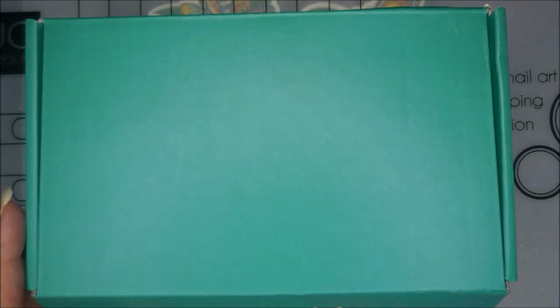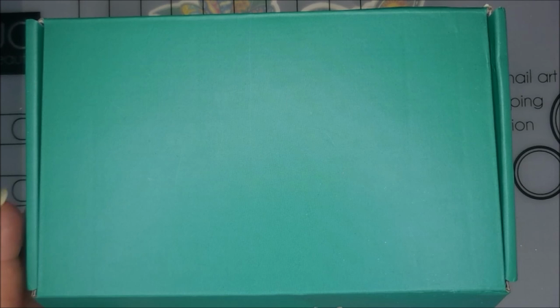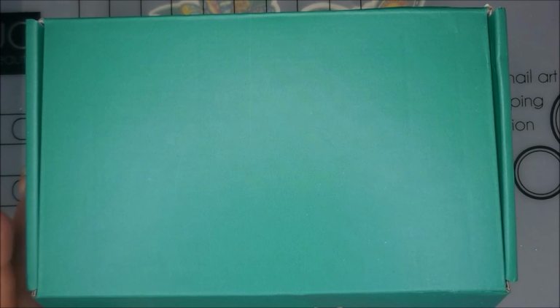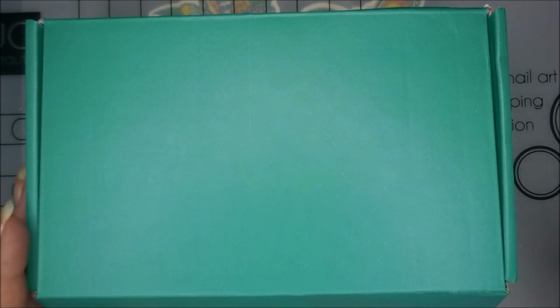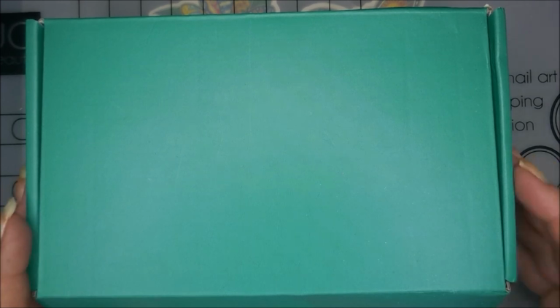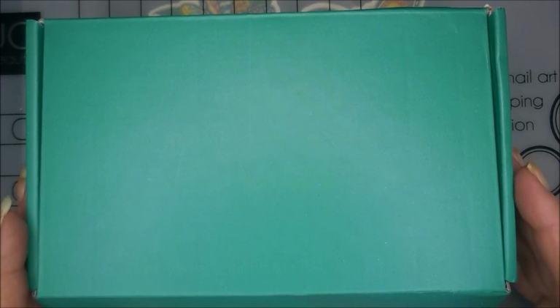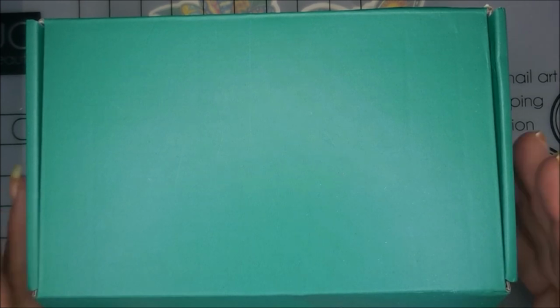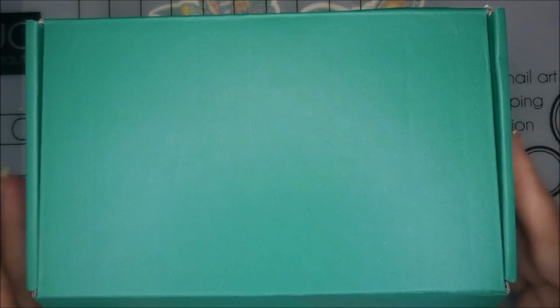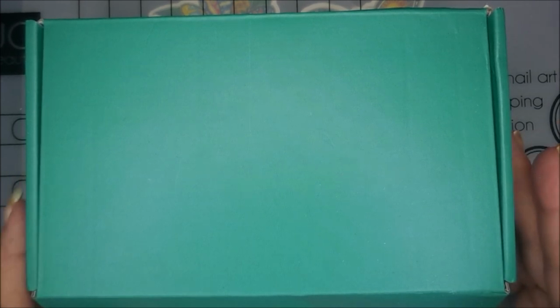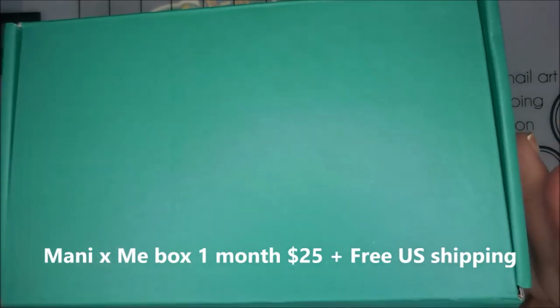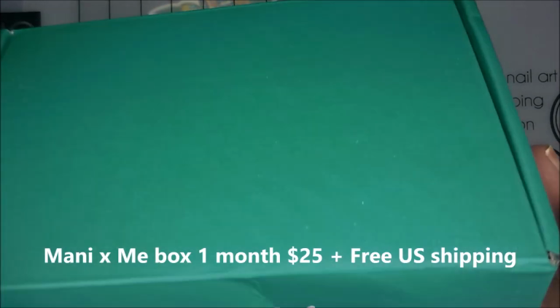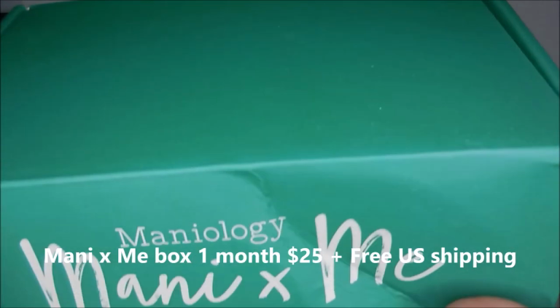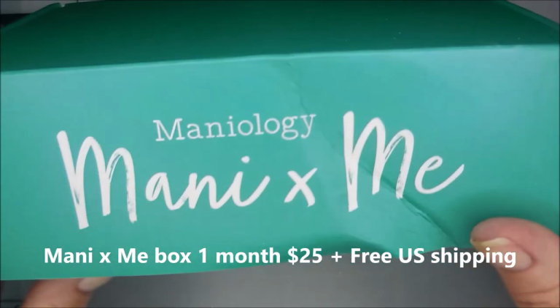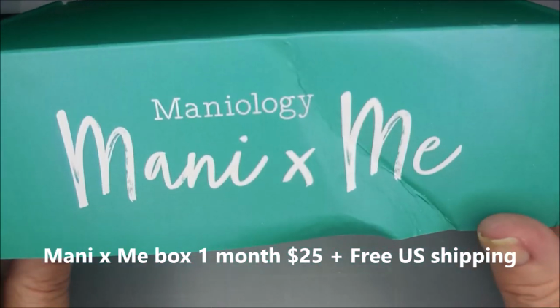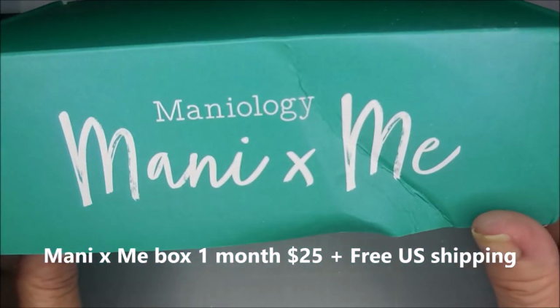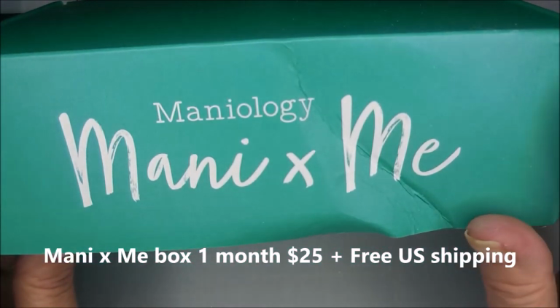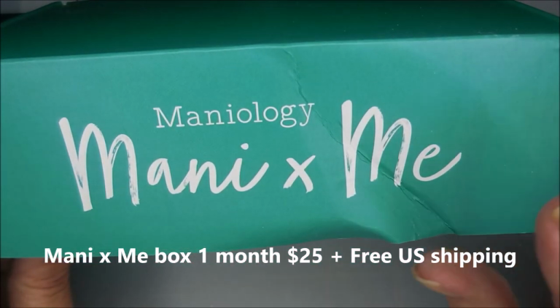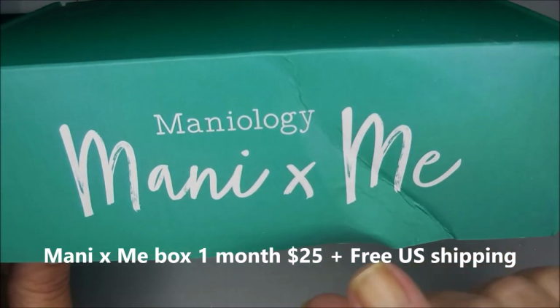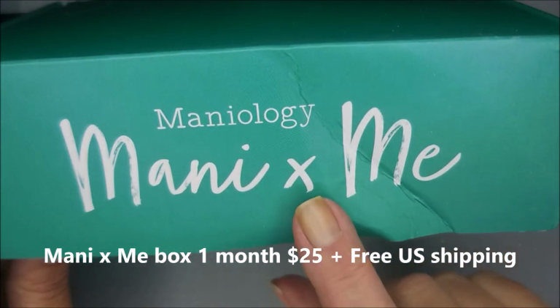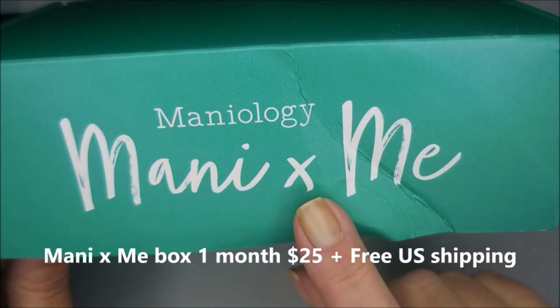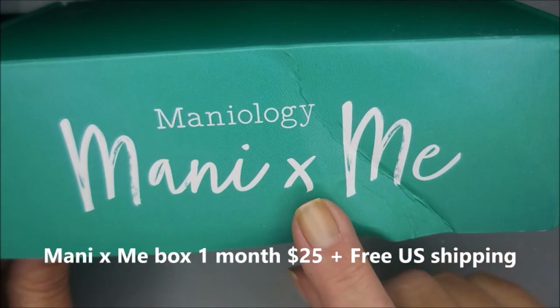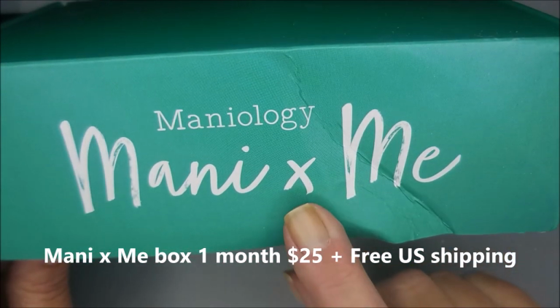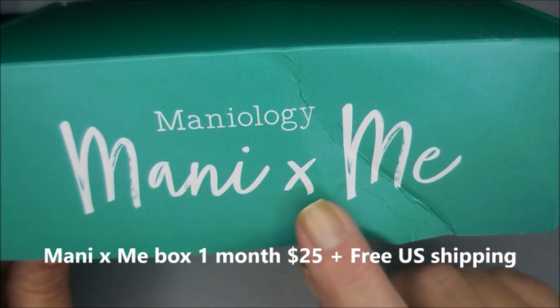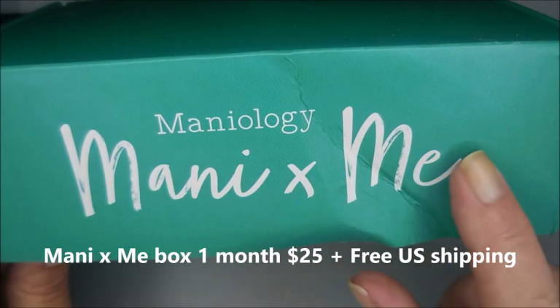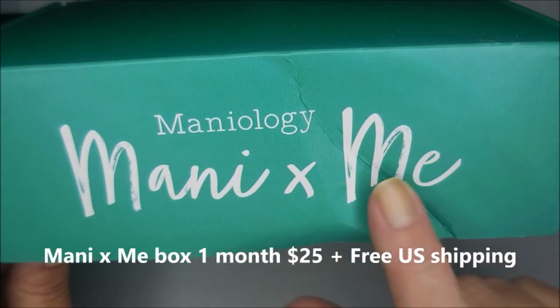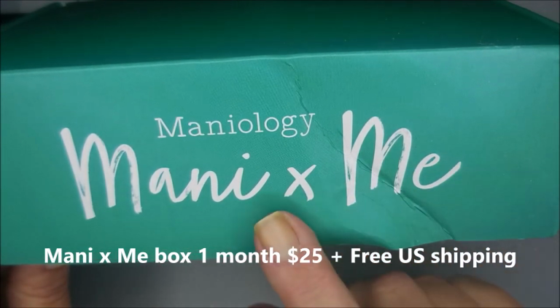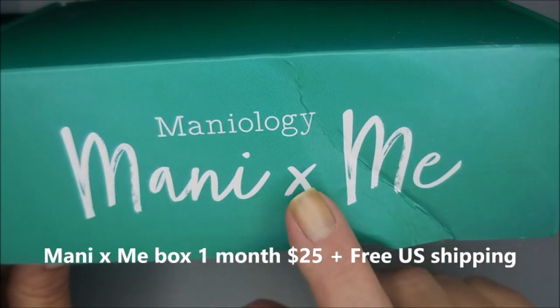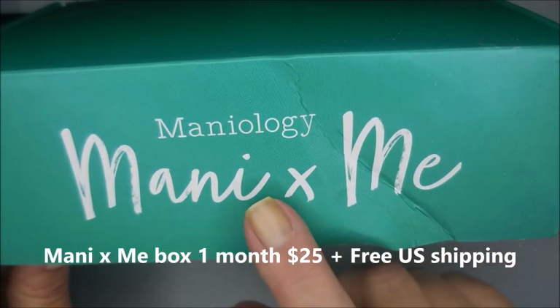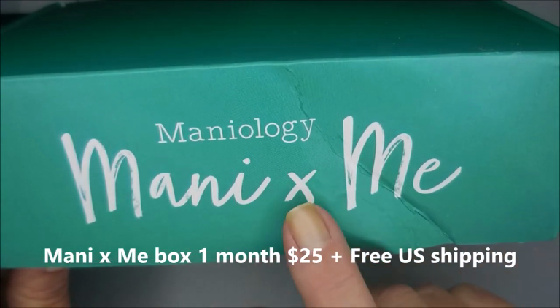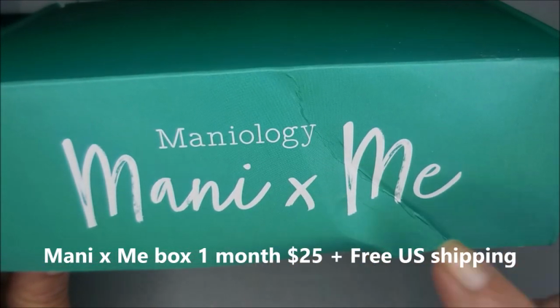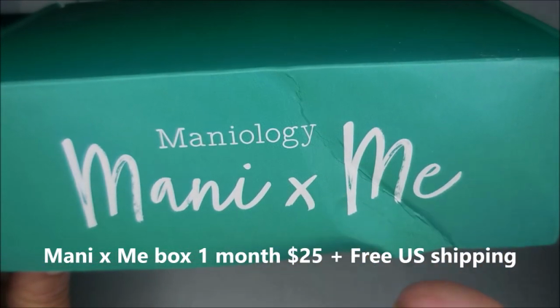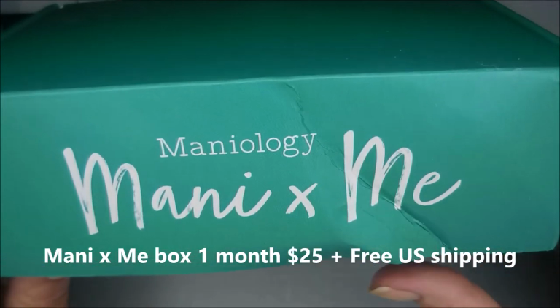Hello my friend and welcome to my channel. Today I've got my latest Manny and Me Mannyology box.